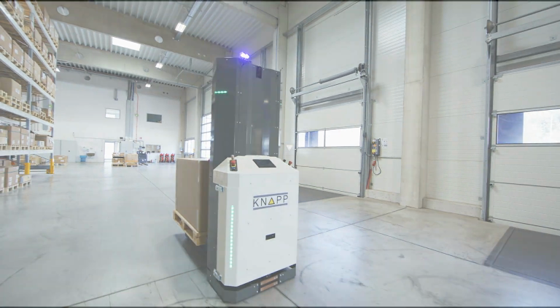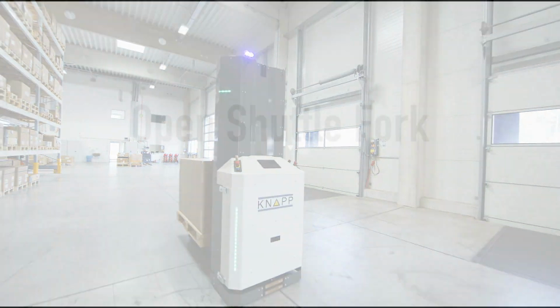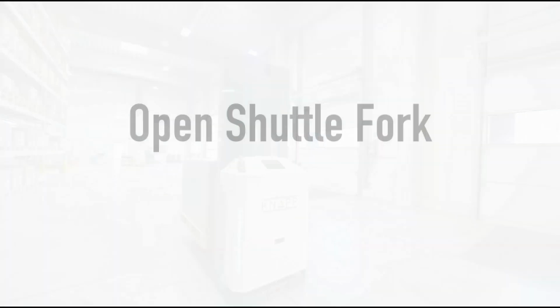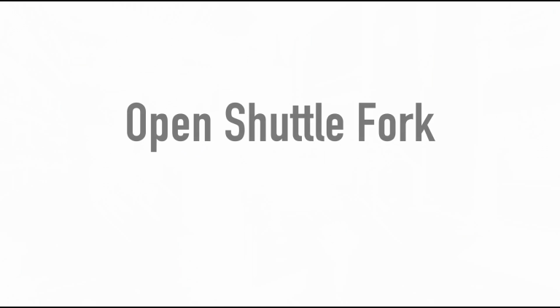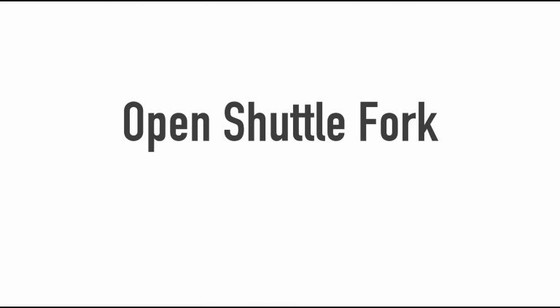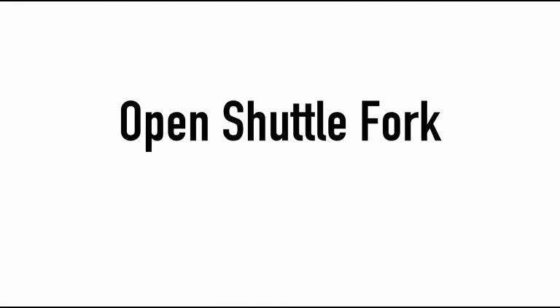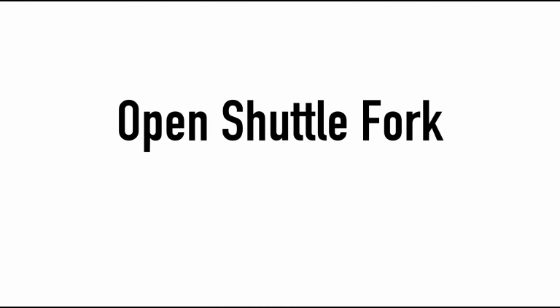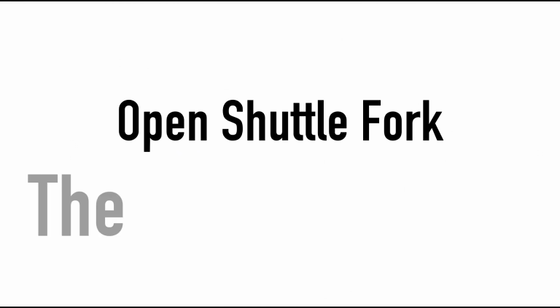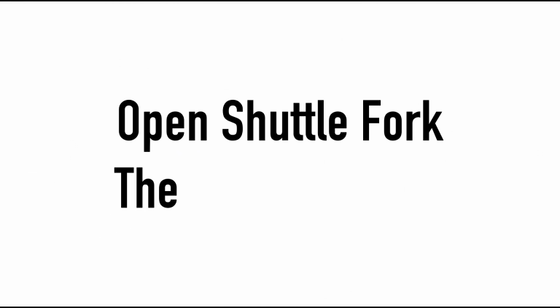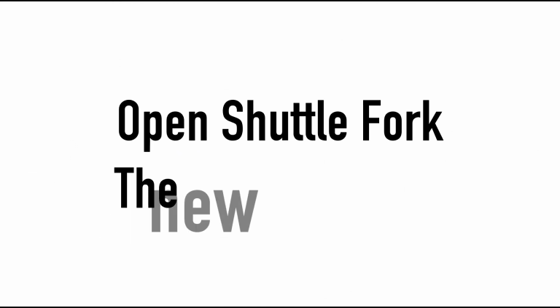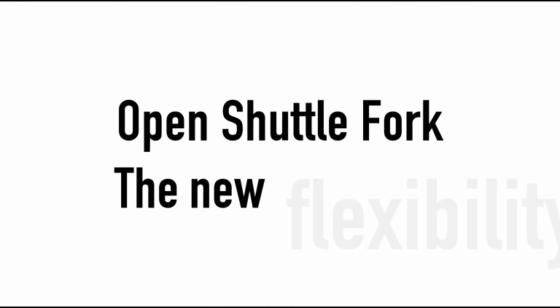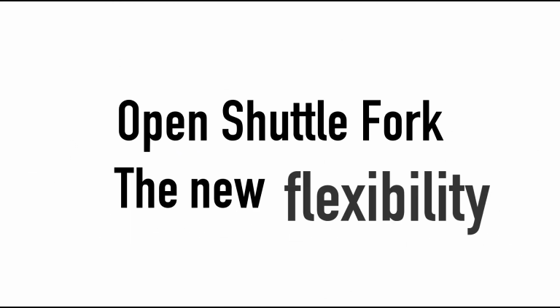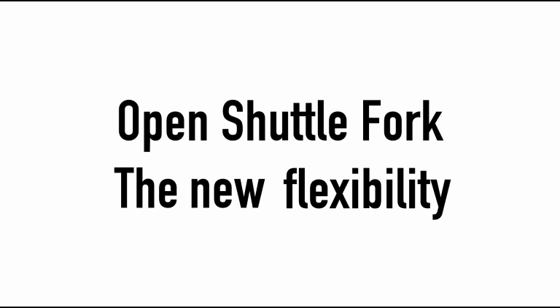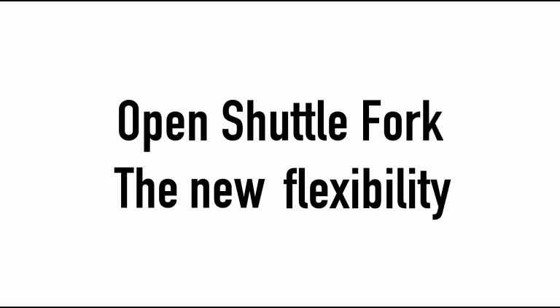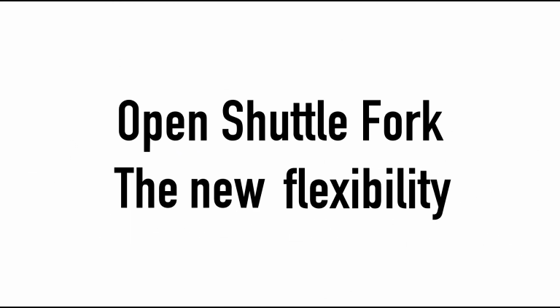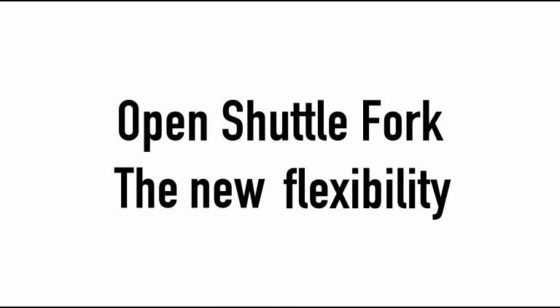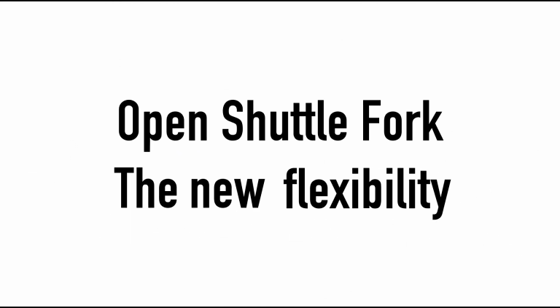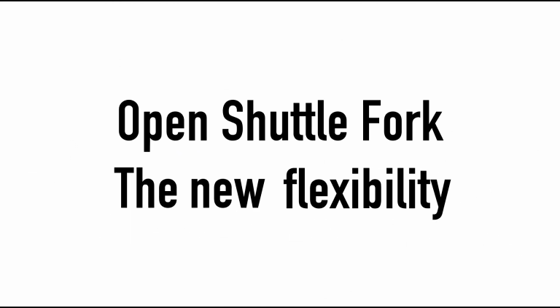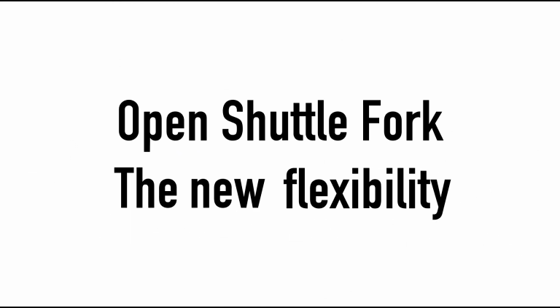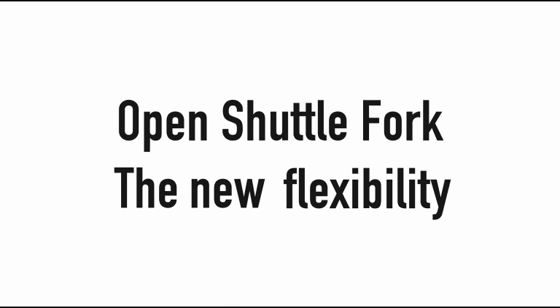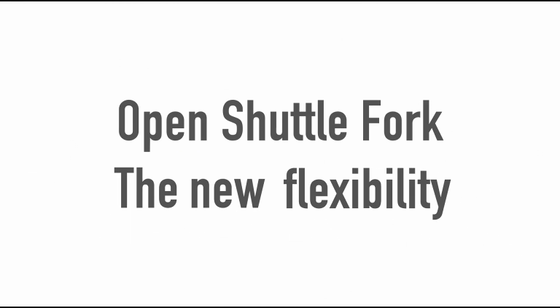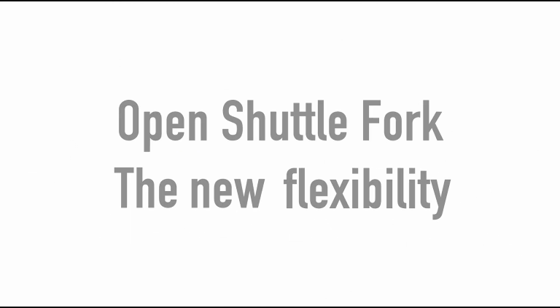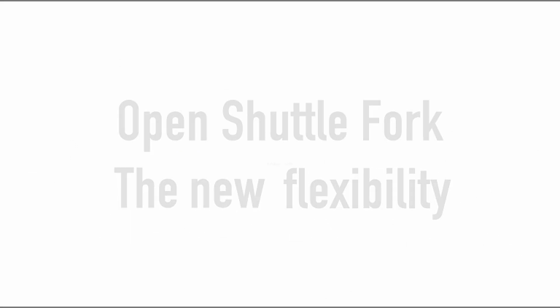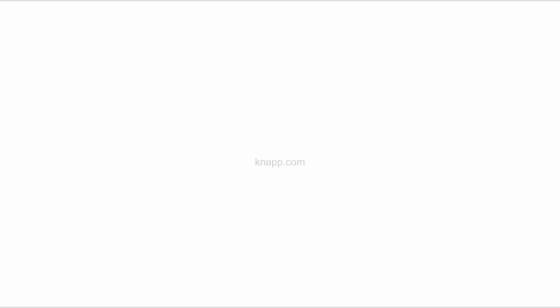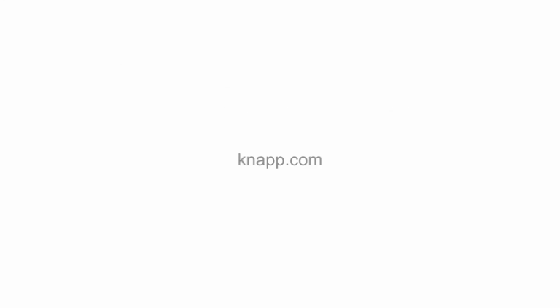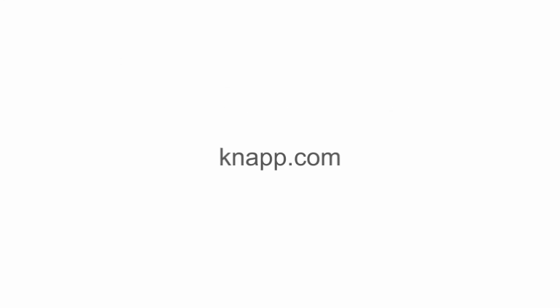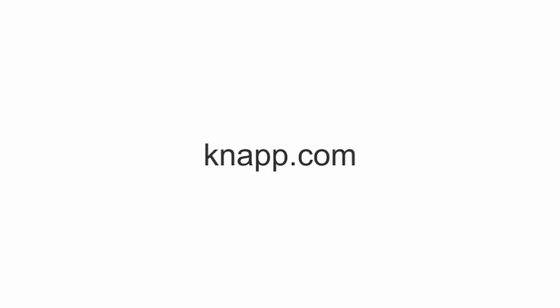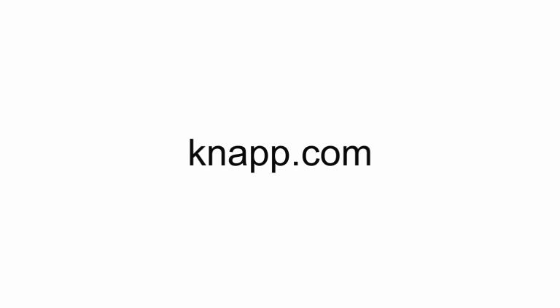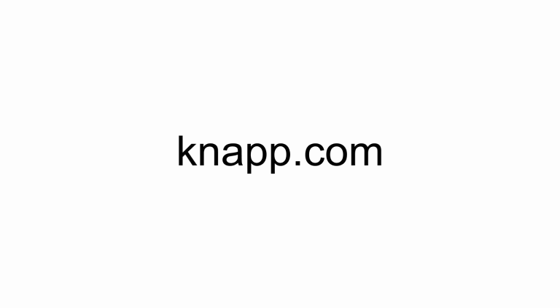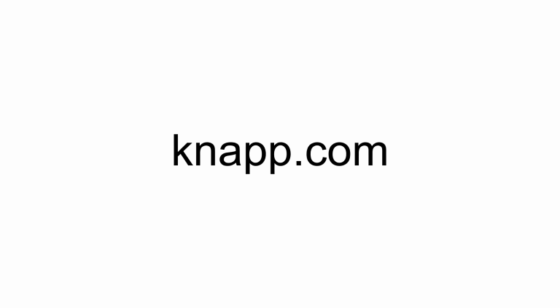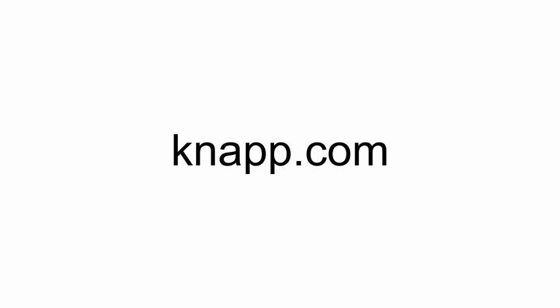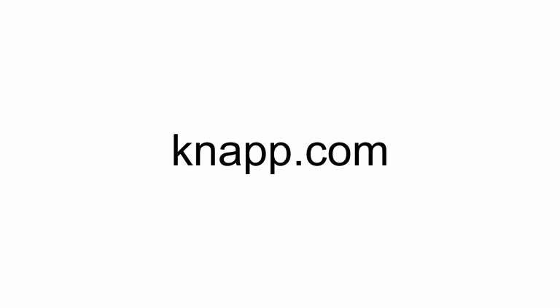Open Shuttle Fork — the new flexibility.